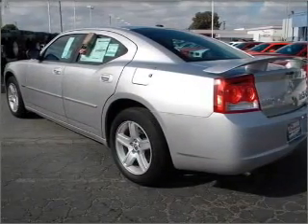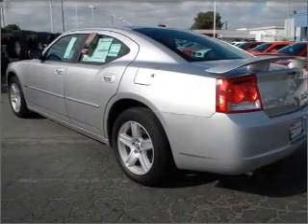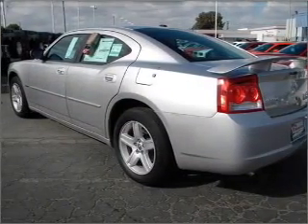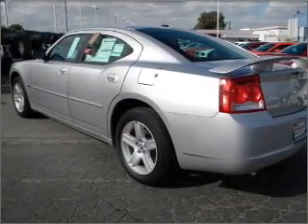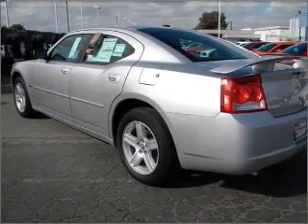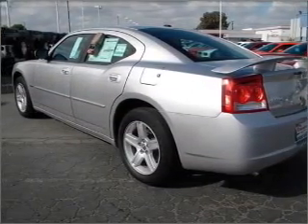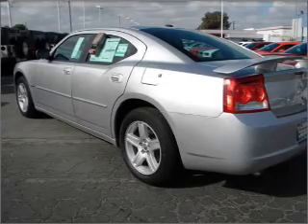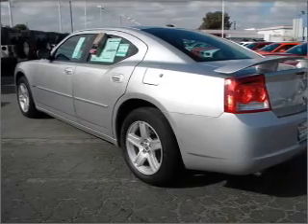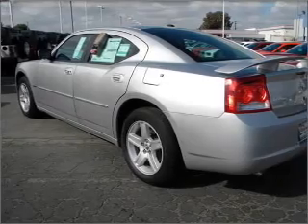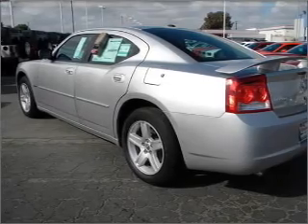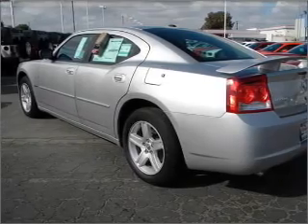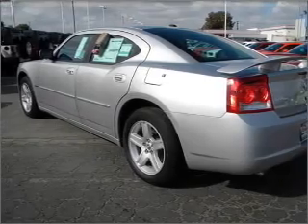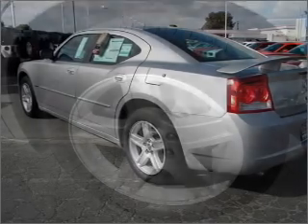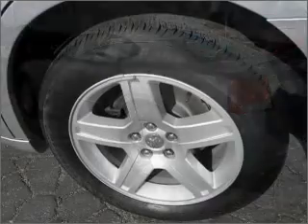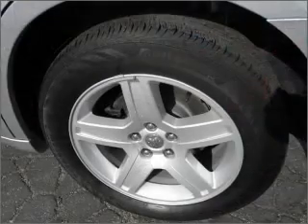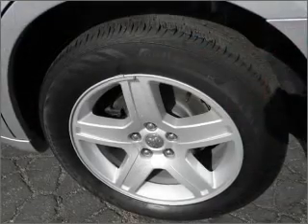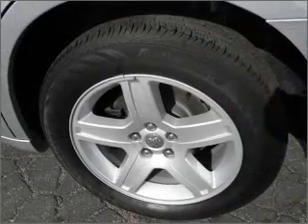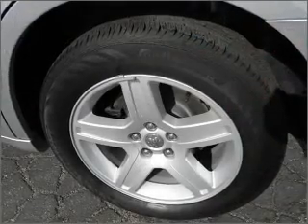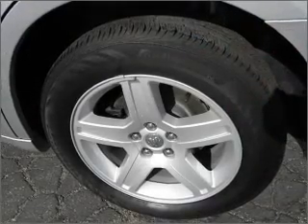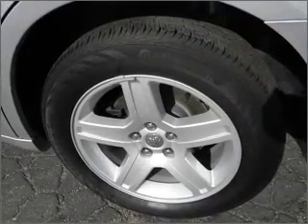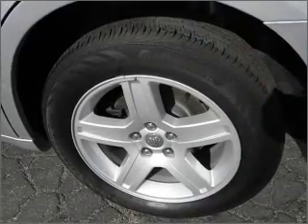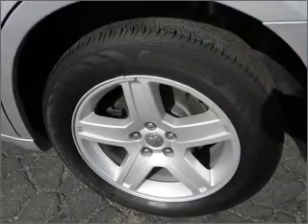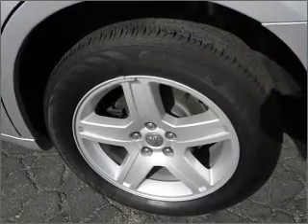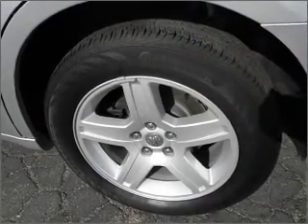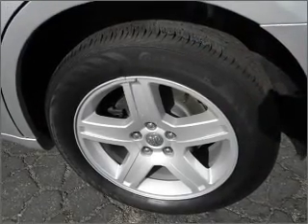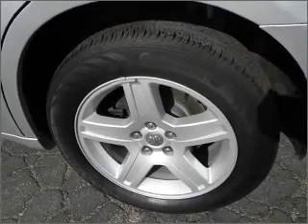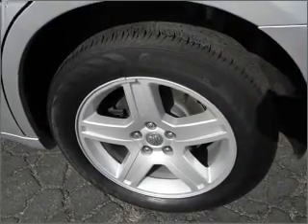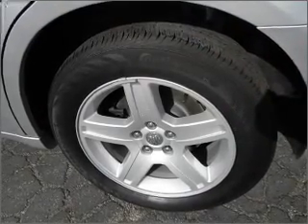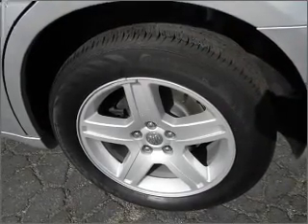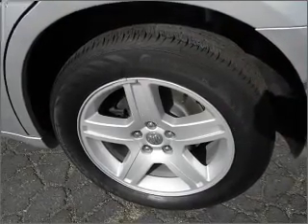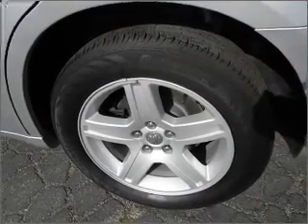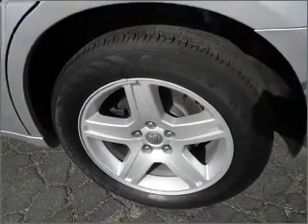An adjustable tilt steering wheel. Our website offers more information on all of our vehicles. Call us today to start test driving.